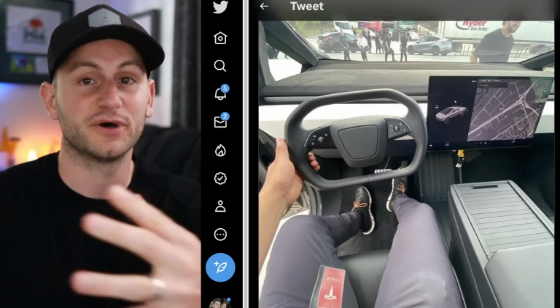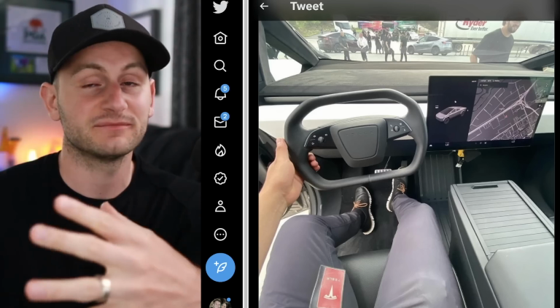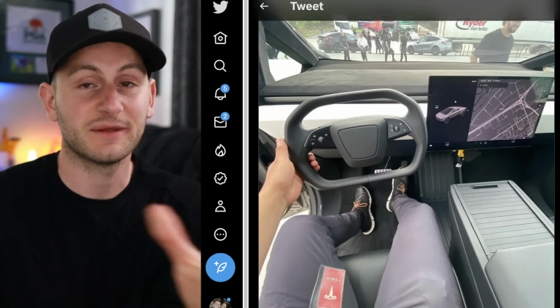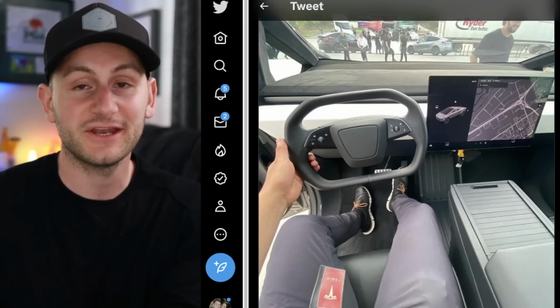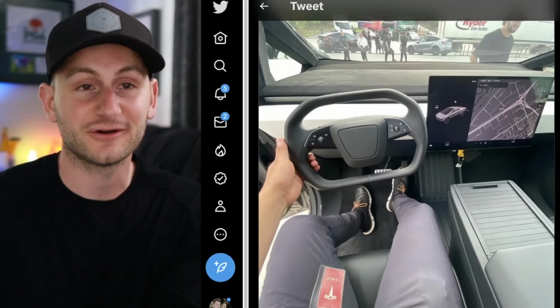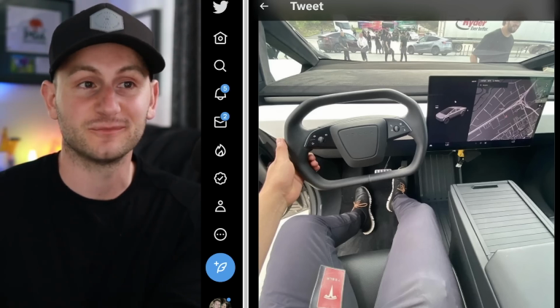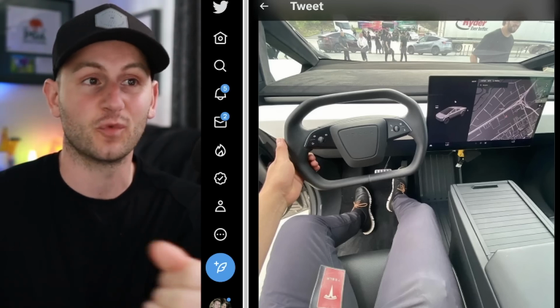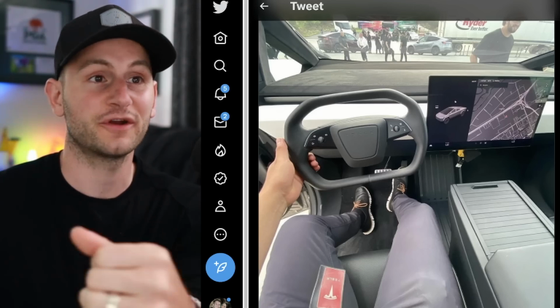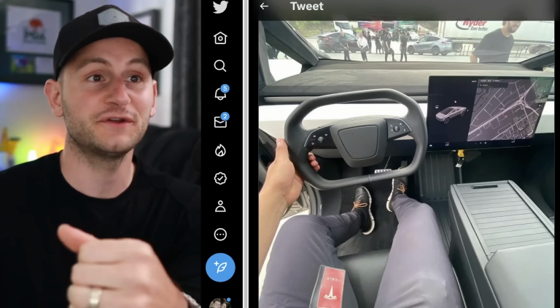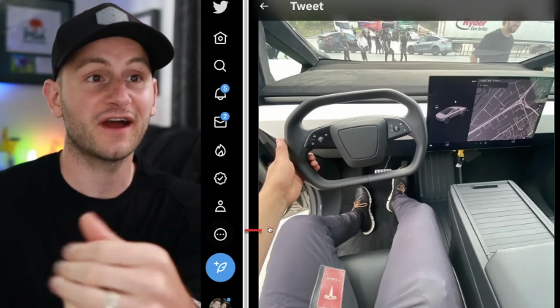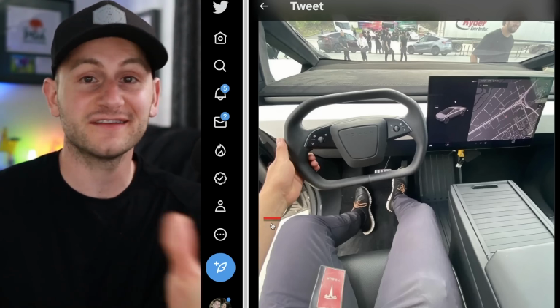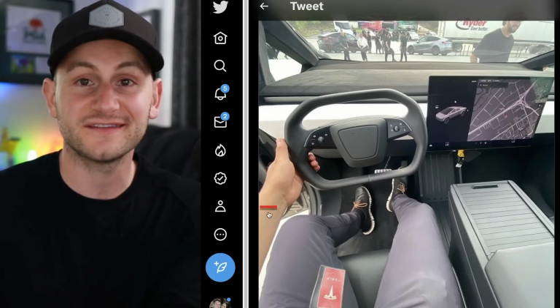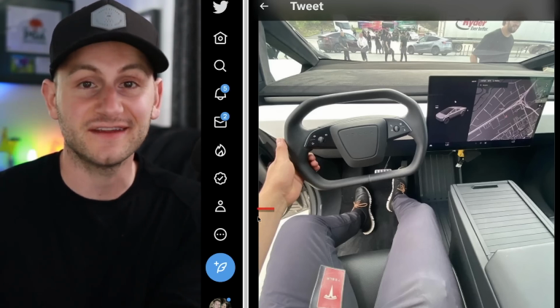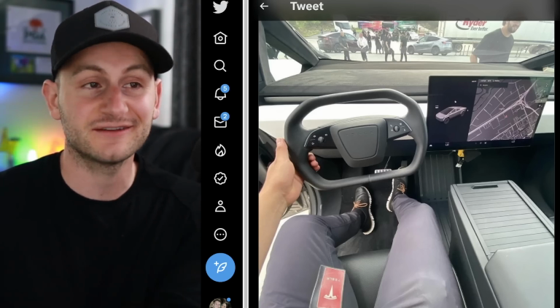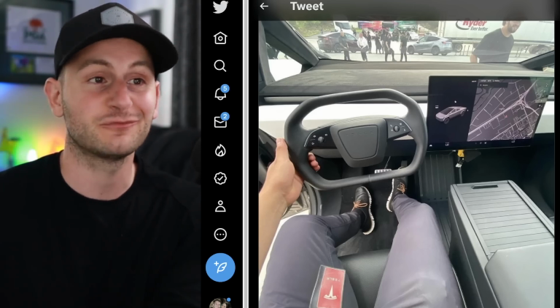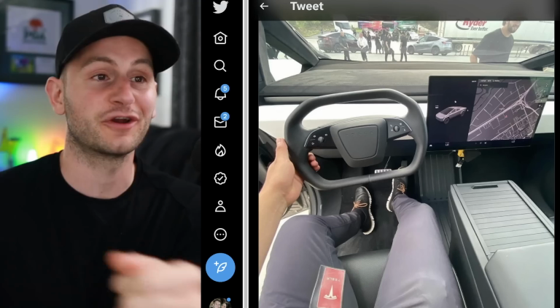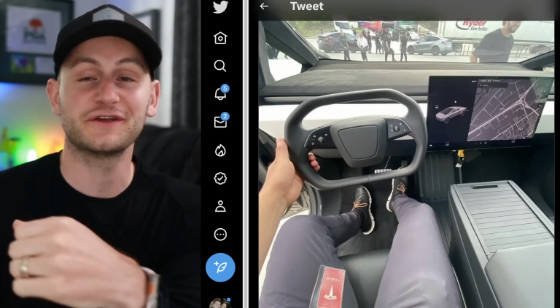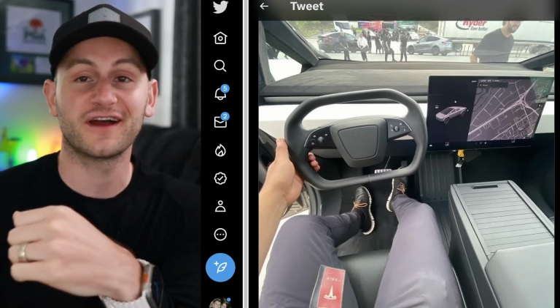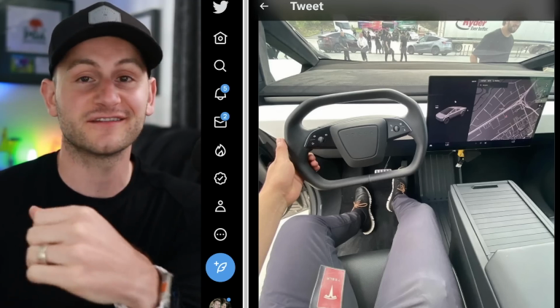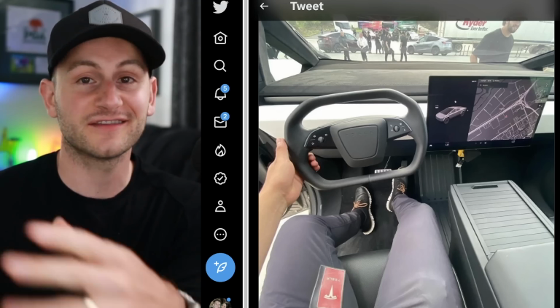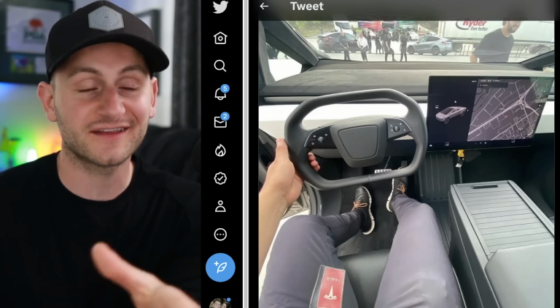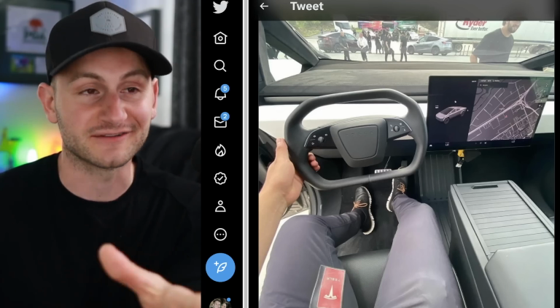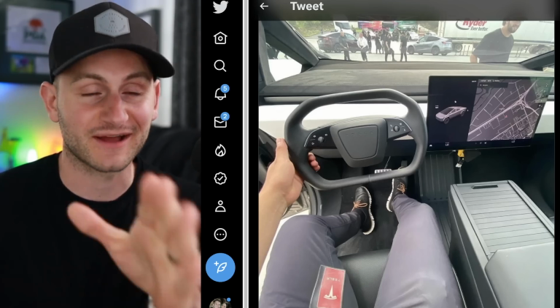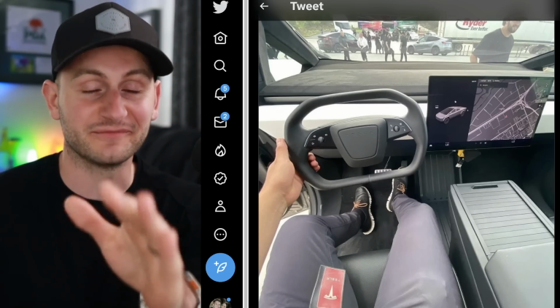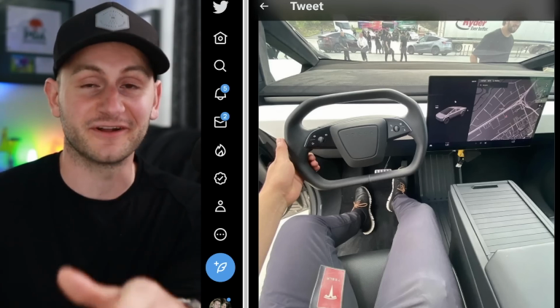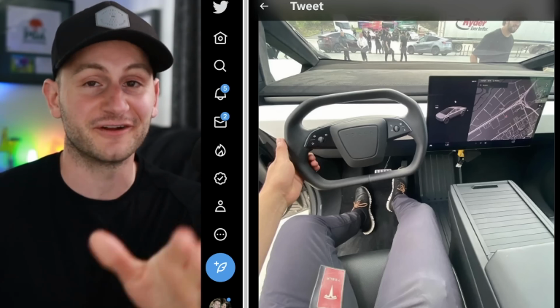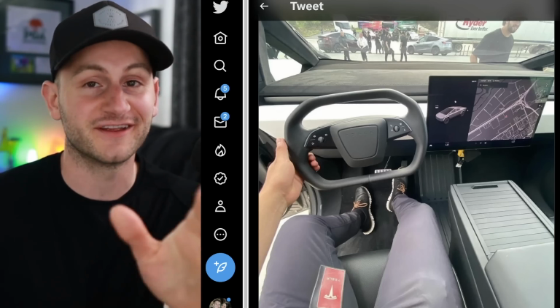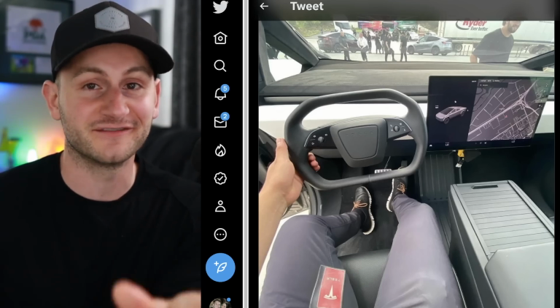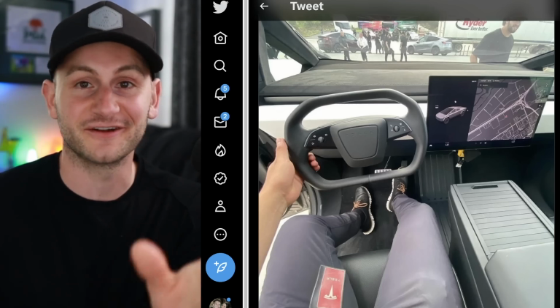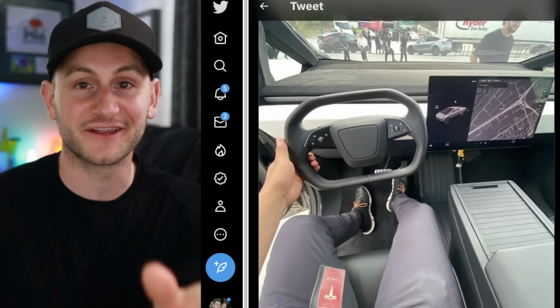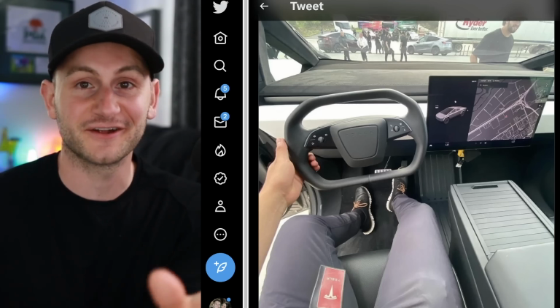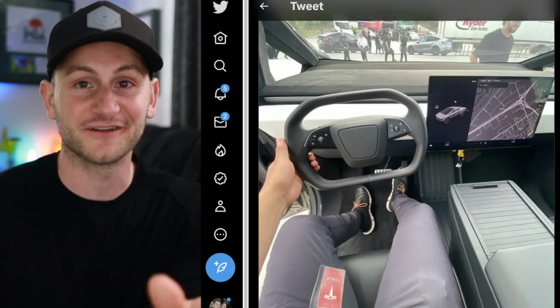Let me know what you guys are seeing and thinking — I'm very curious.